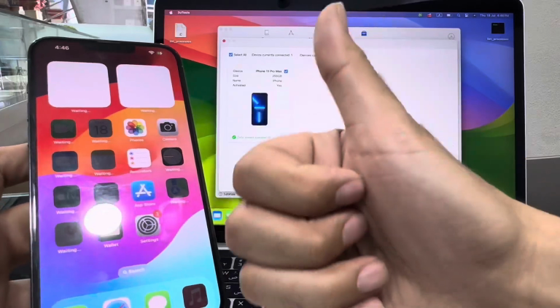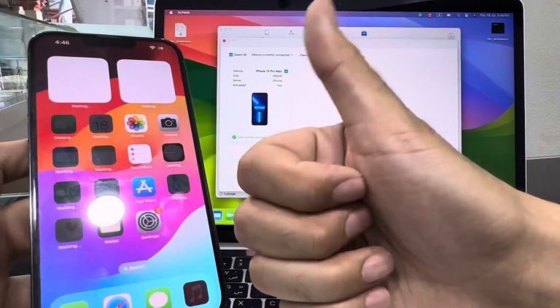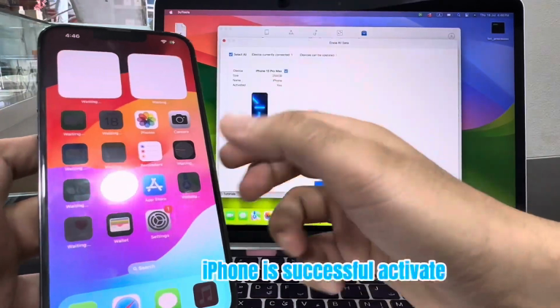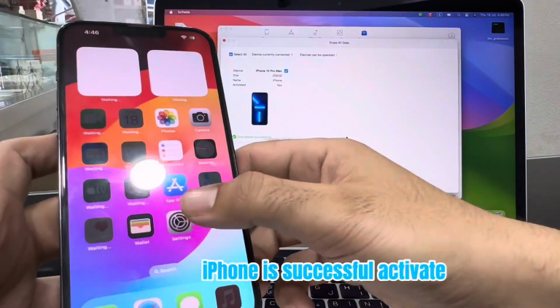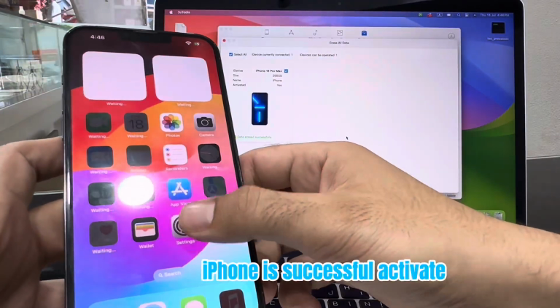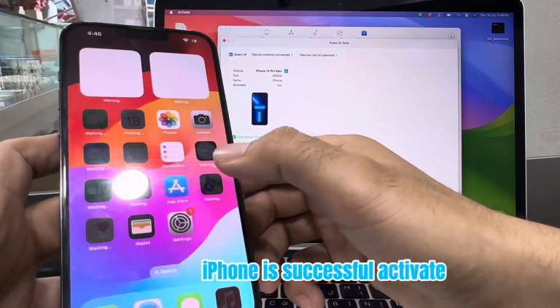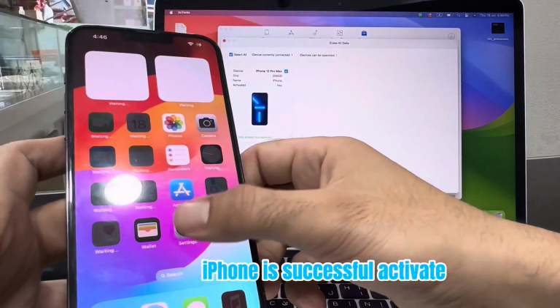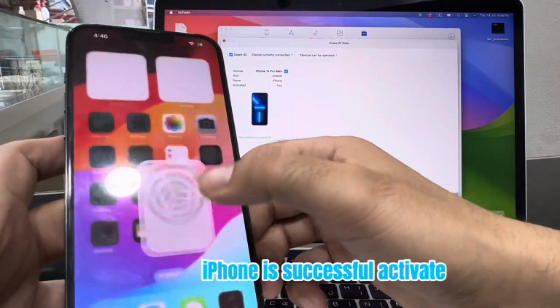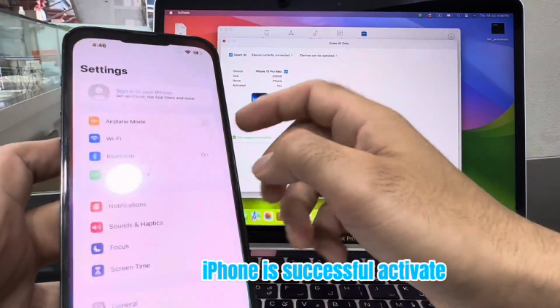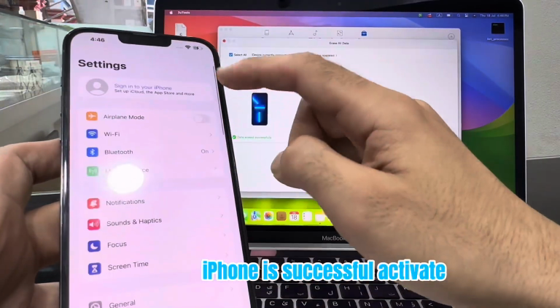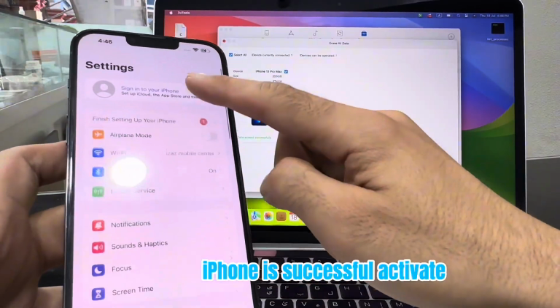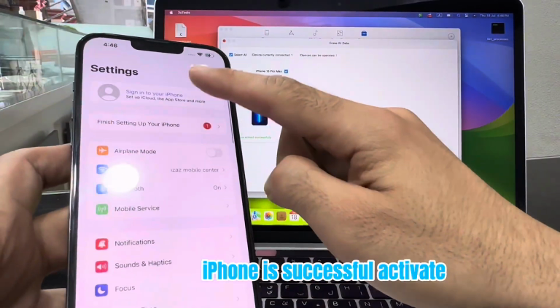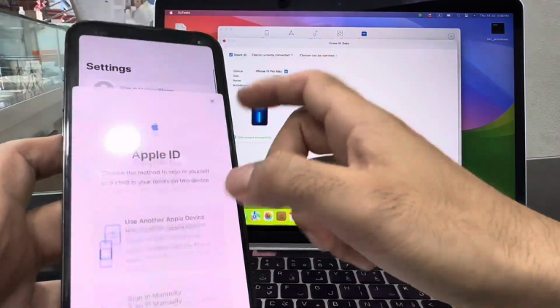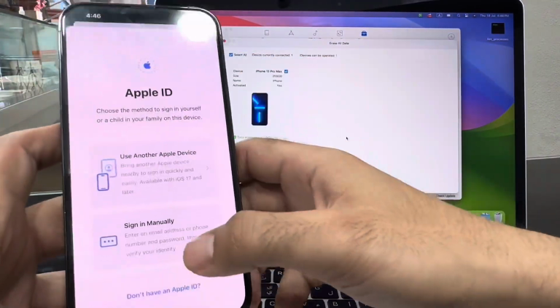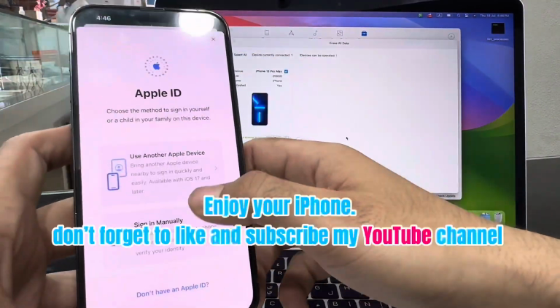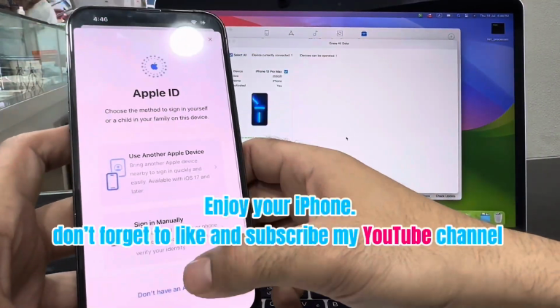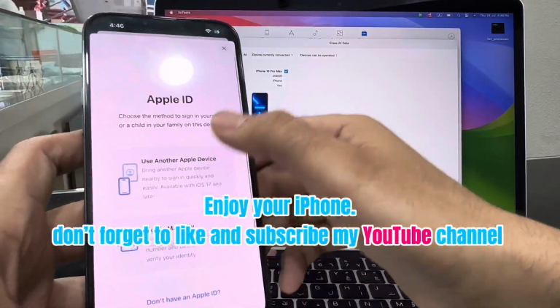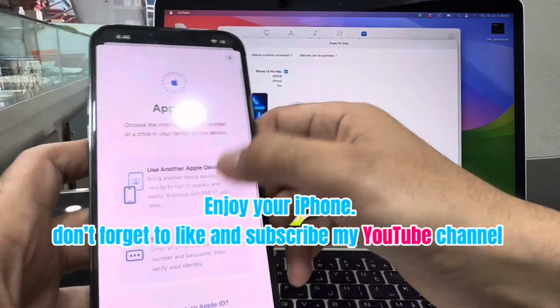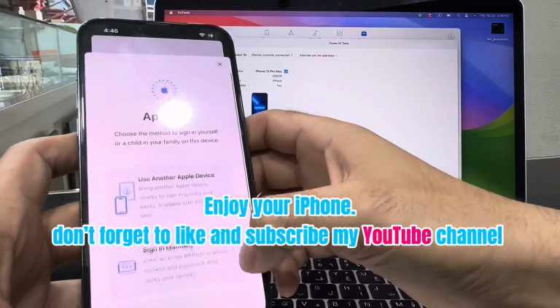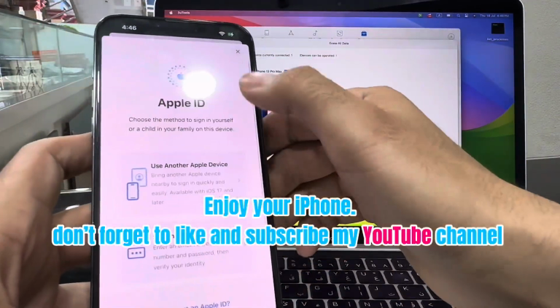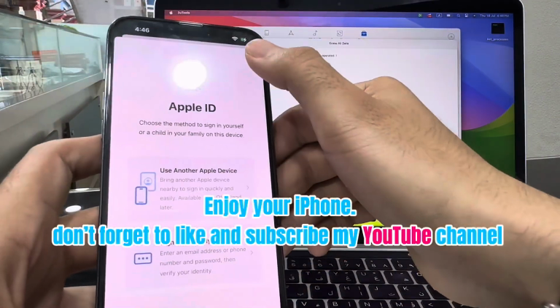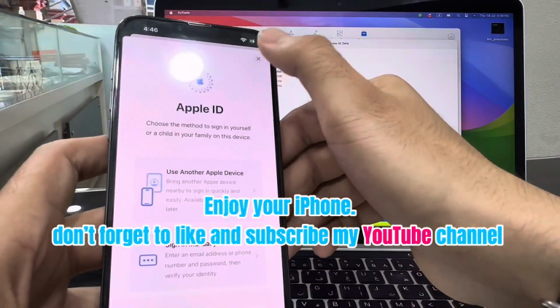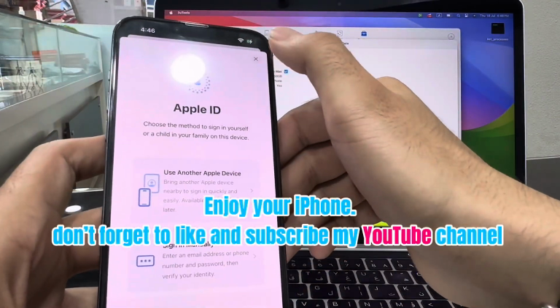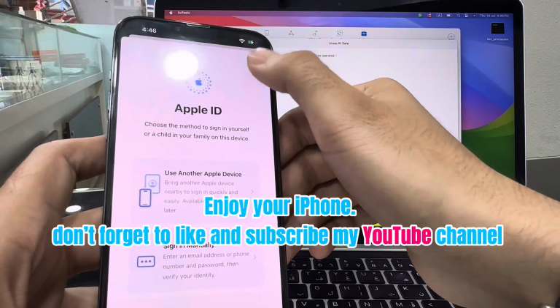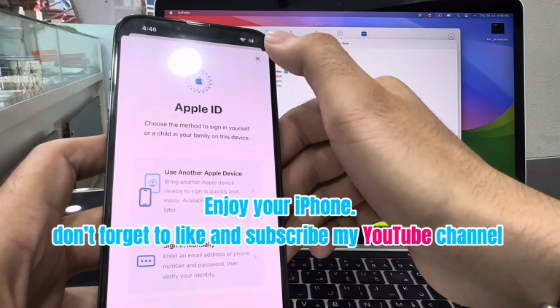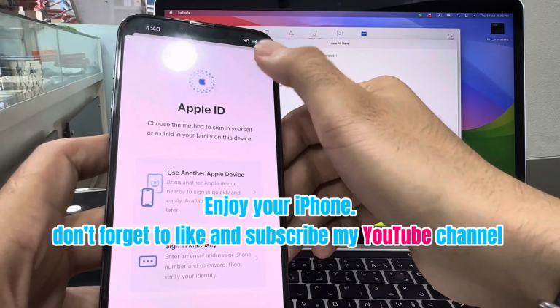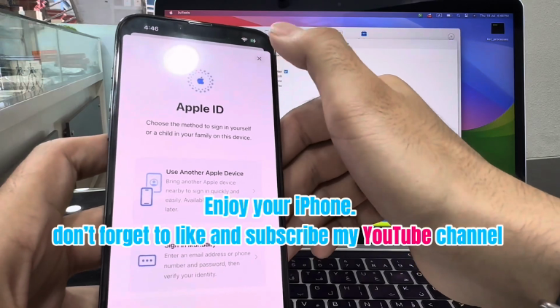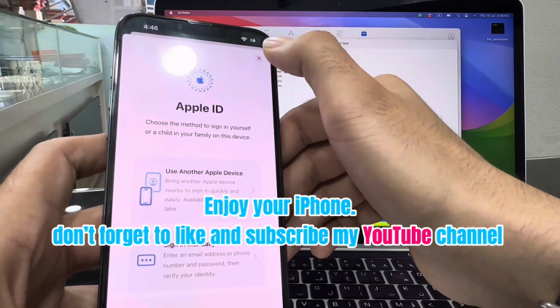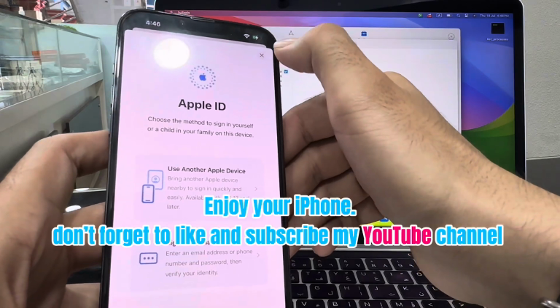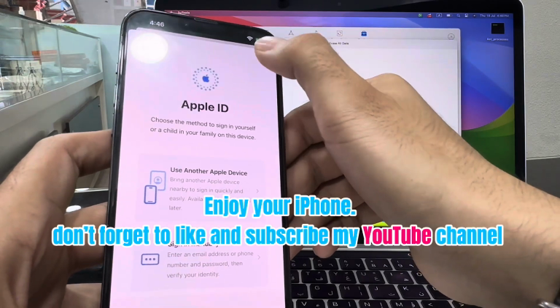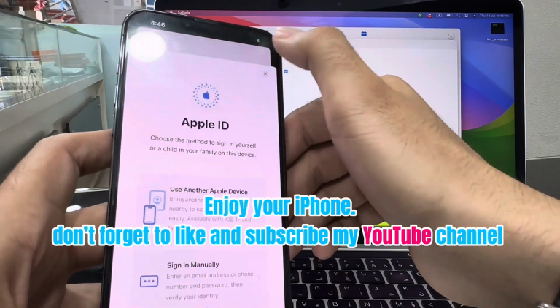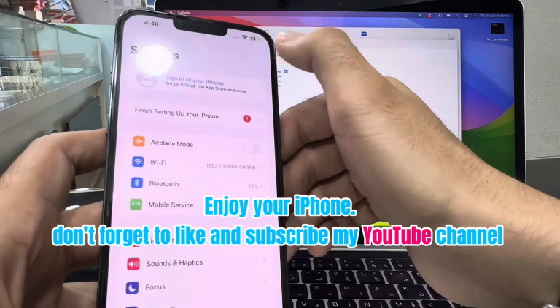iPhone is successfully activated. Enjoy your iPhone. Don't forget to like and subscribe to my YouTube channel.